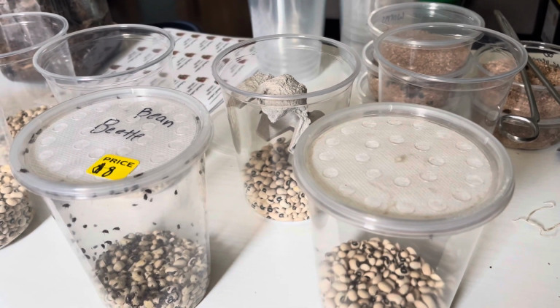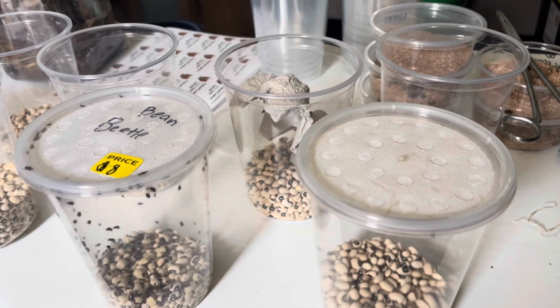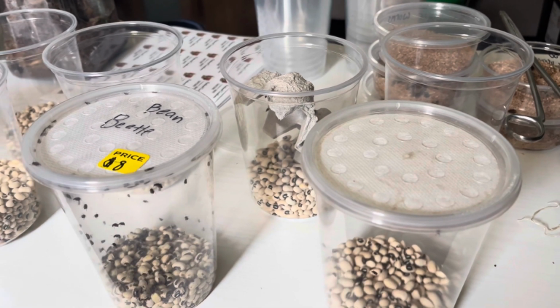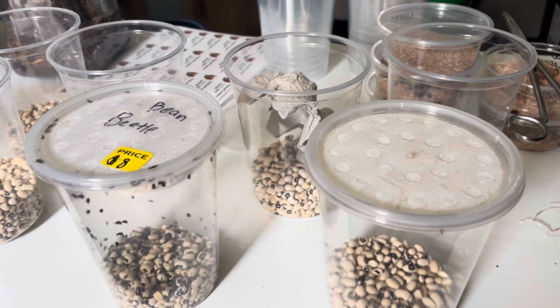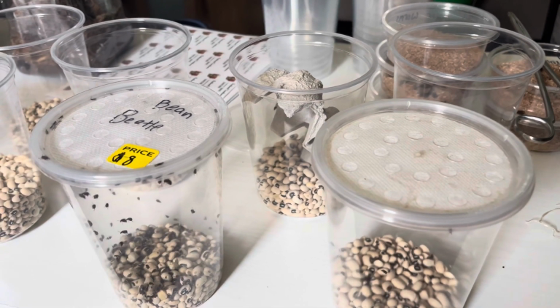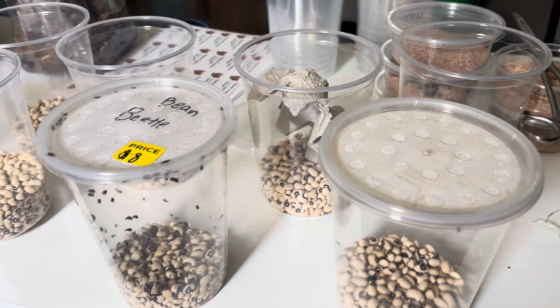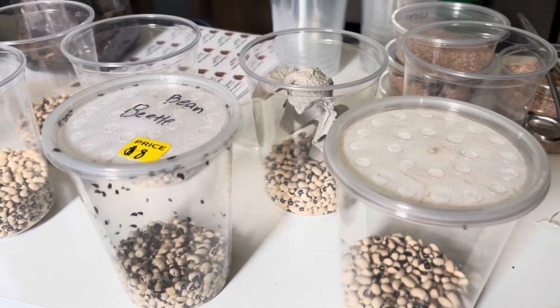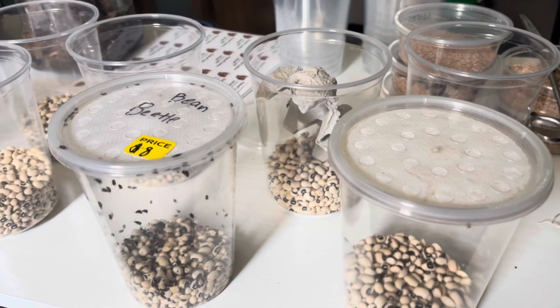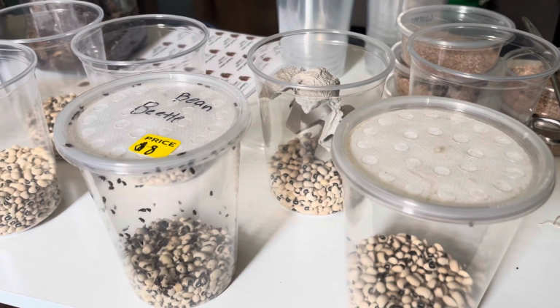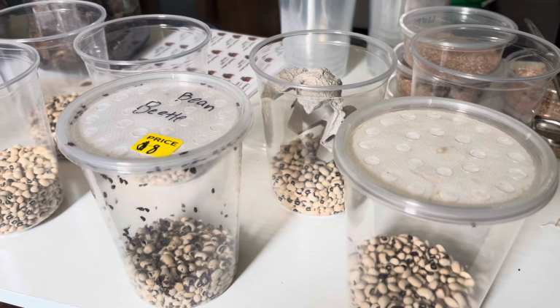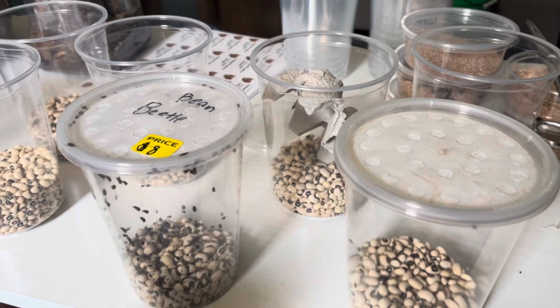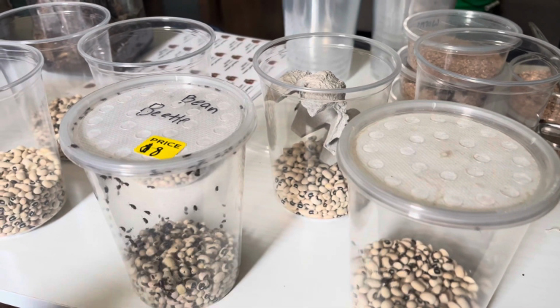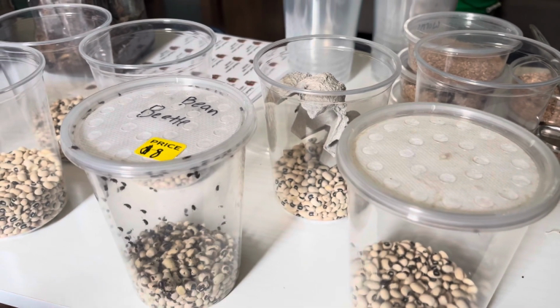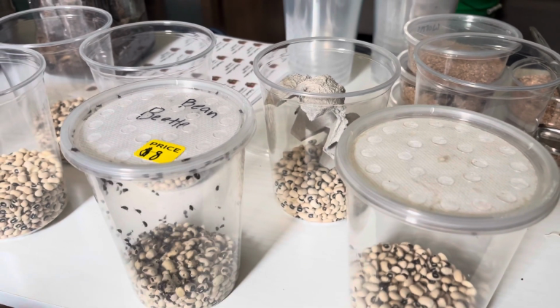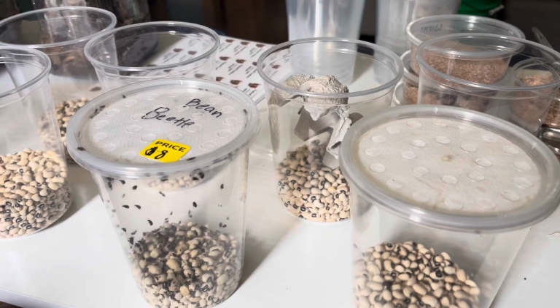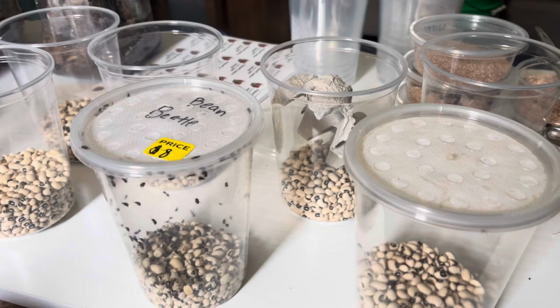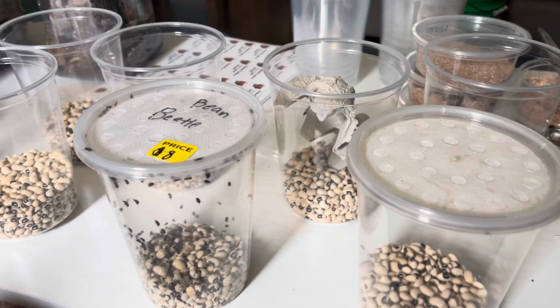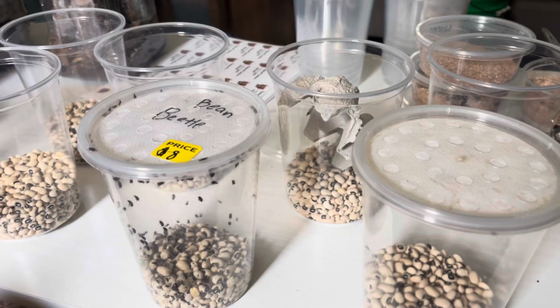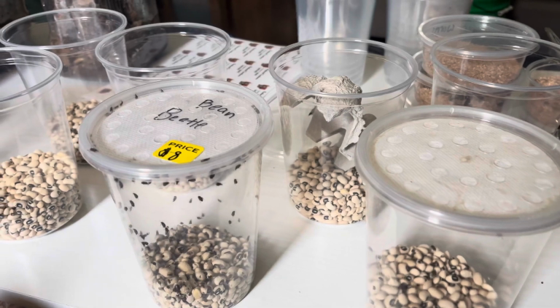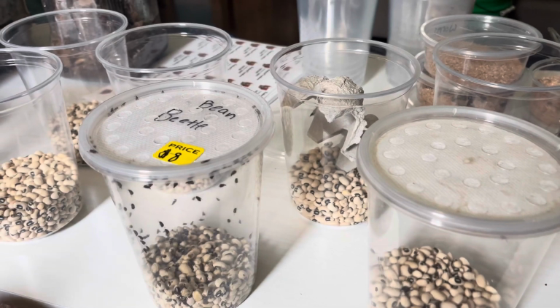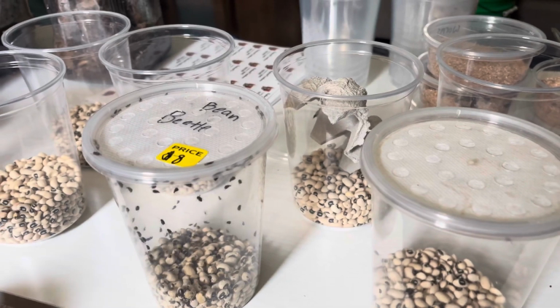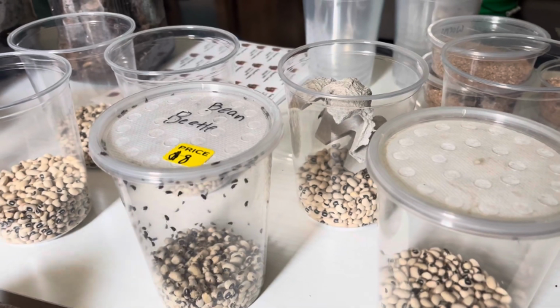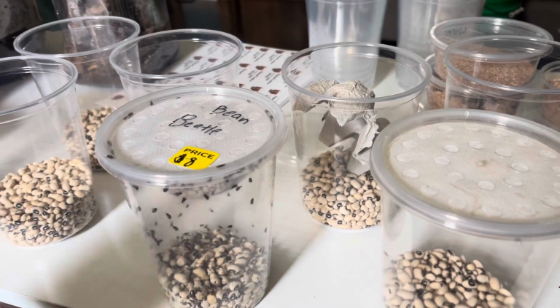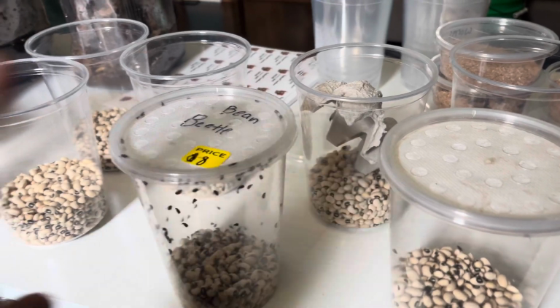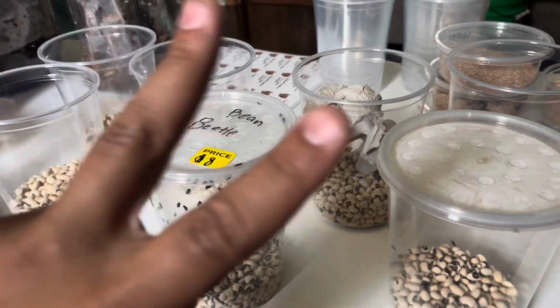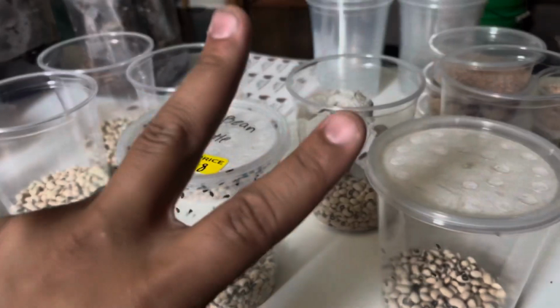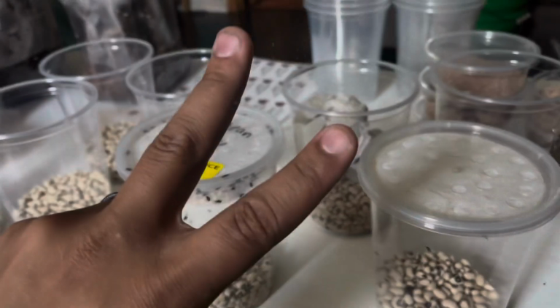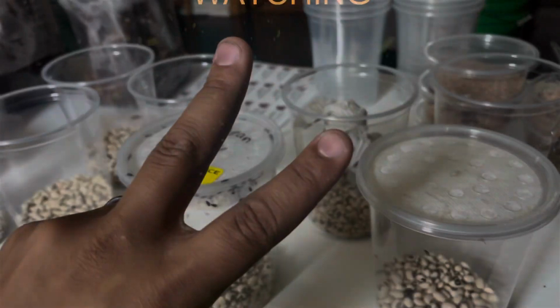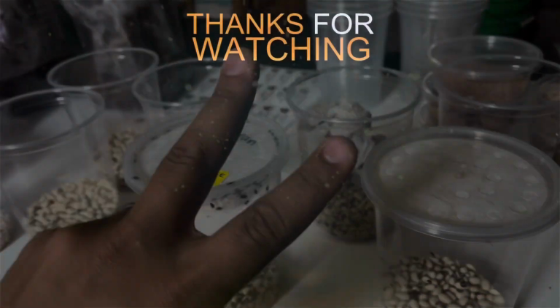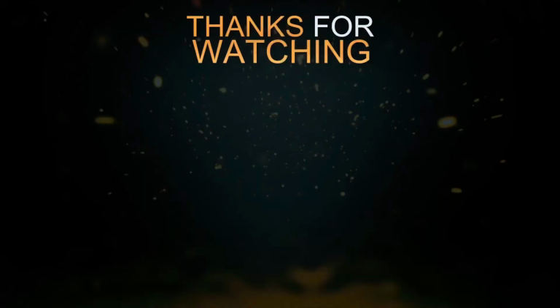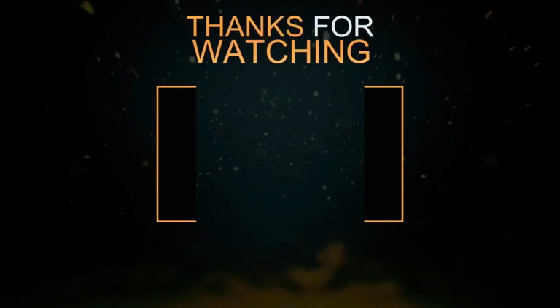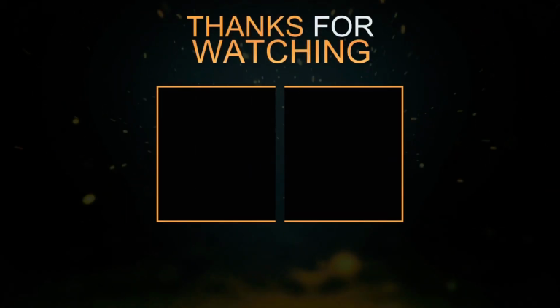Alright, have a great rest of your day, guys, and I'll see you in the next video. Peace.